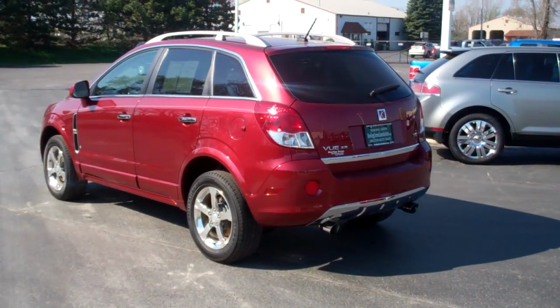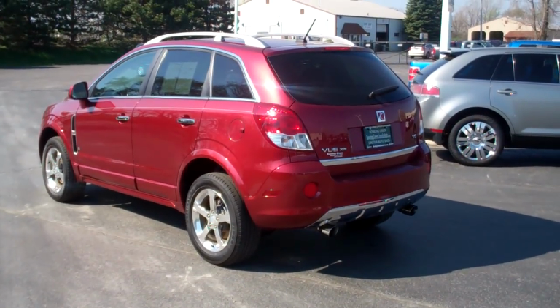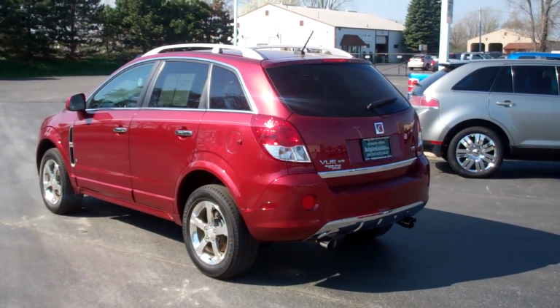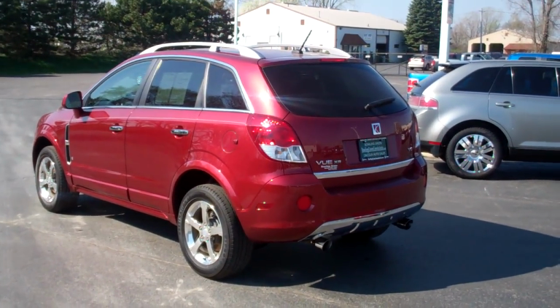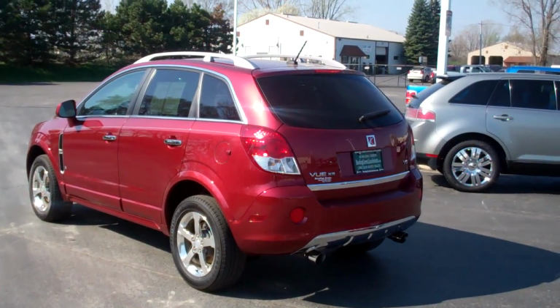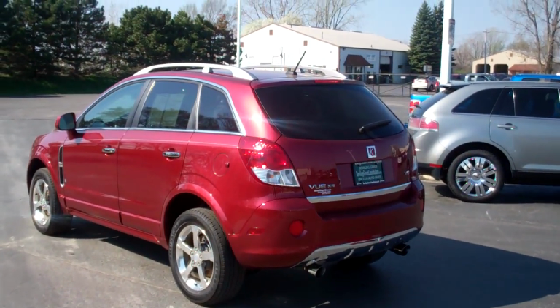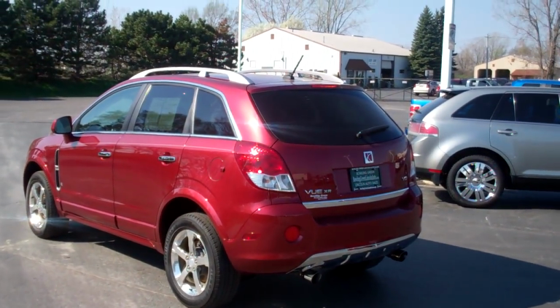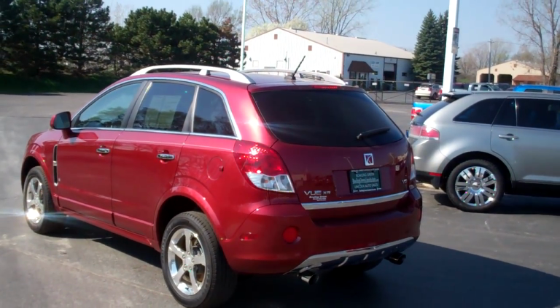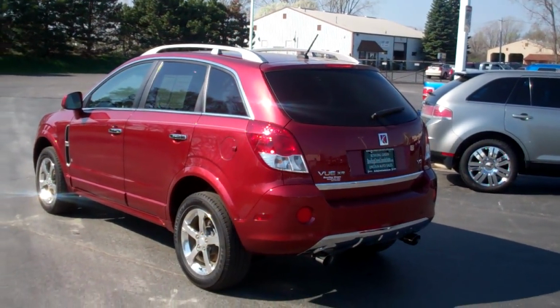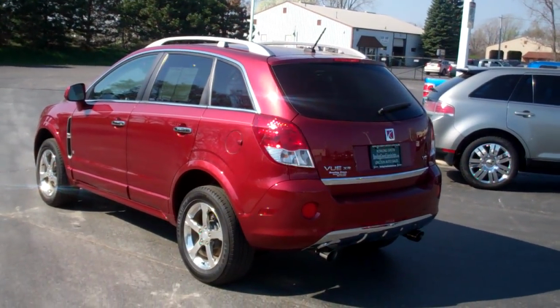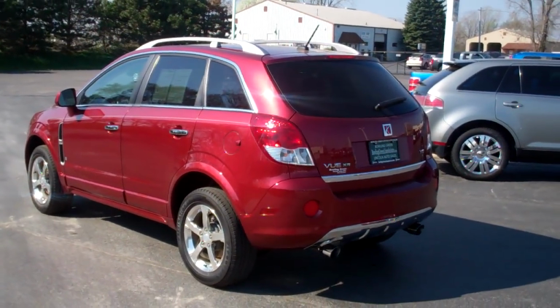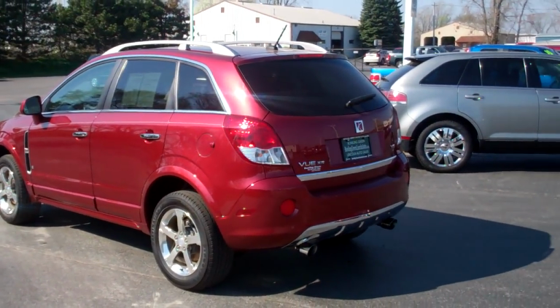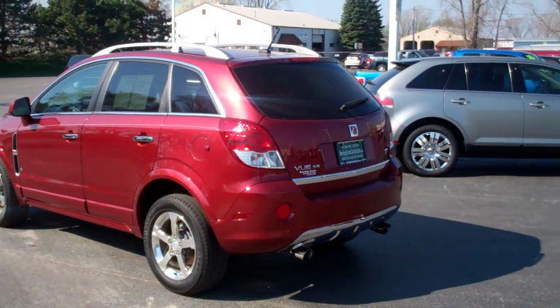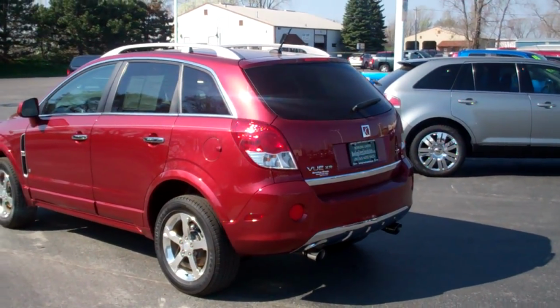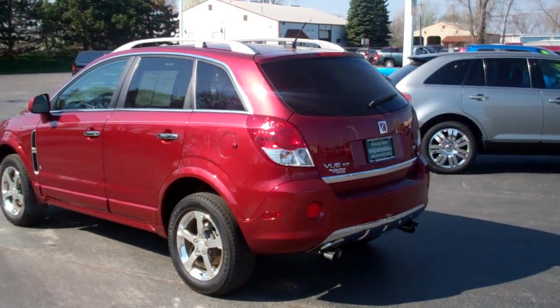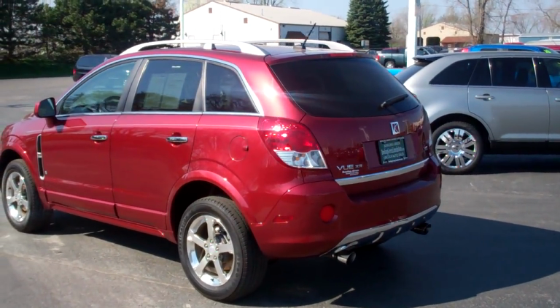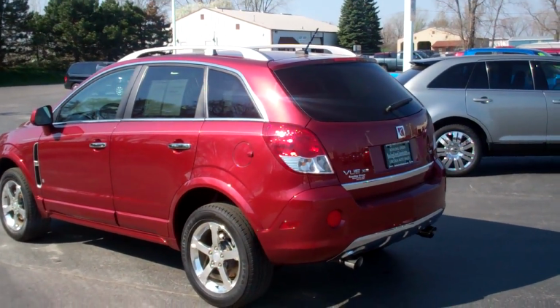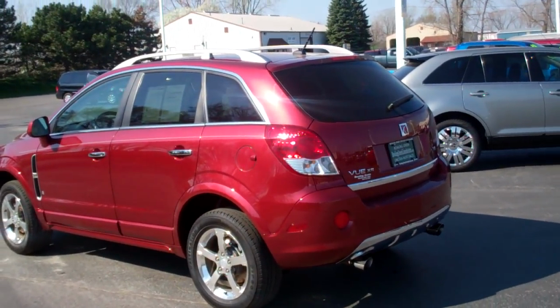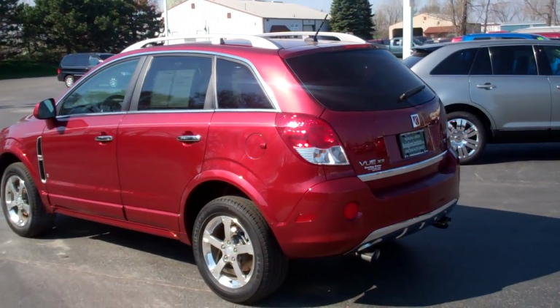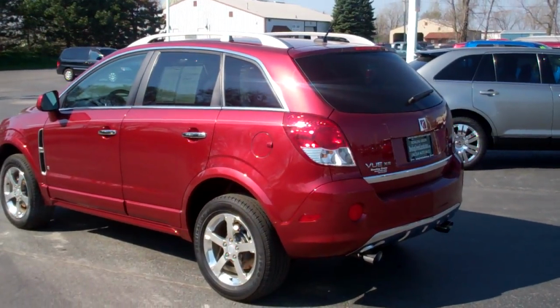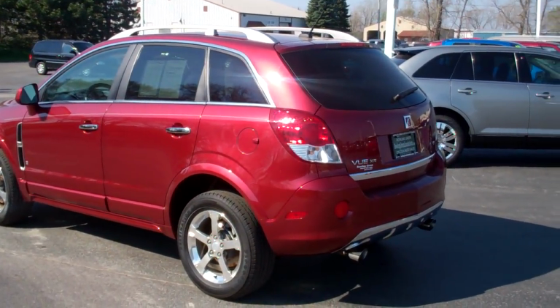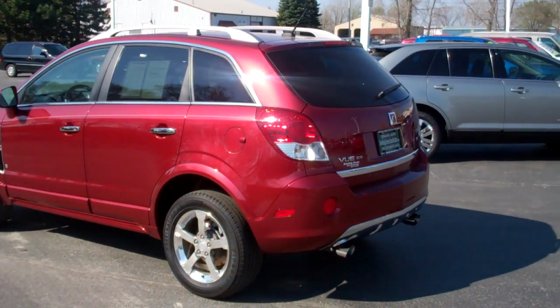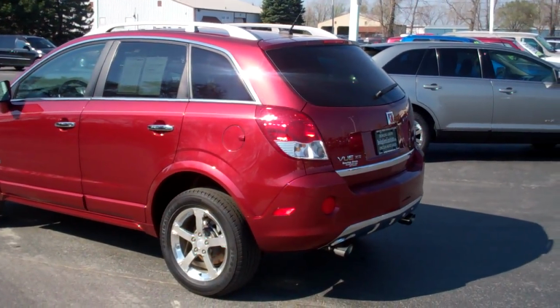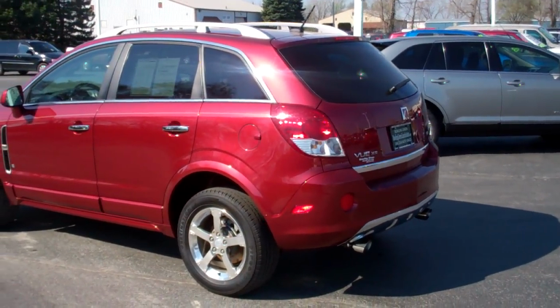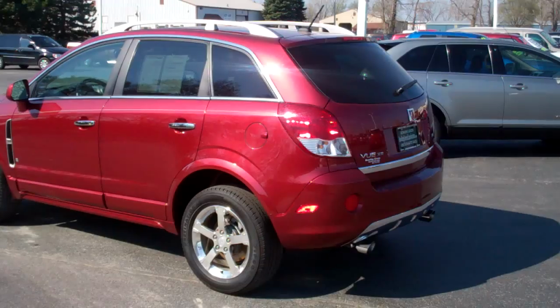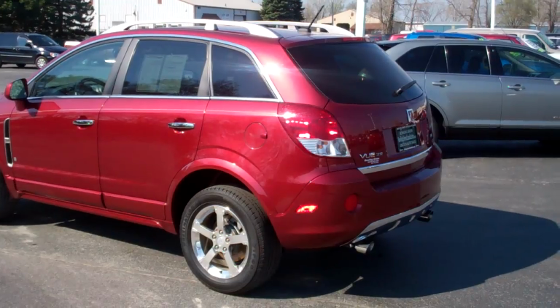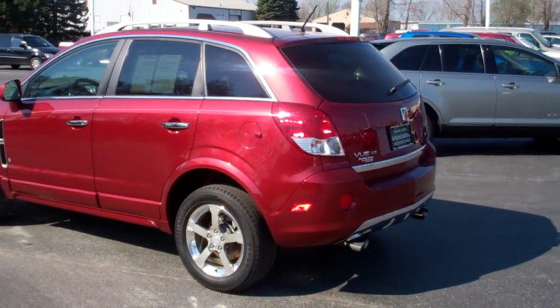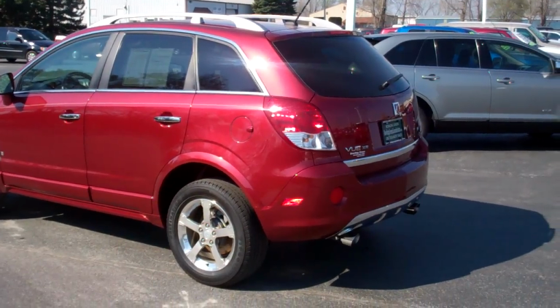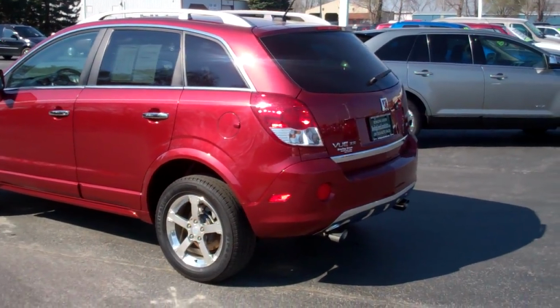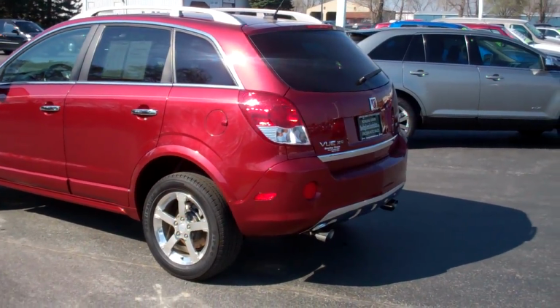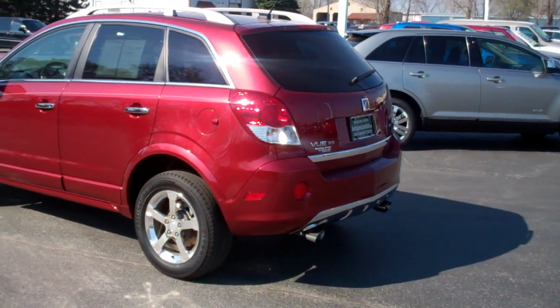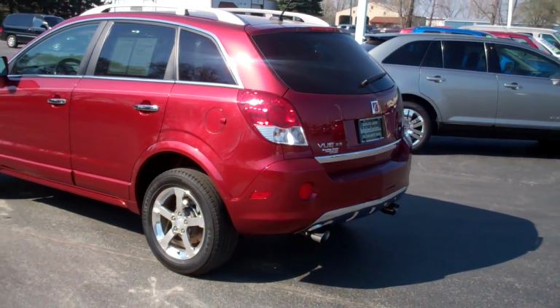Hi there, my name is Matt. I'm with Bowling Green Lincoln Auto Sales, and I'm here to show you the Saturn Vue.